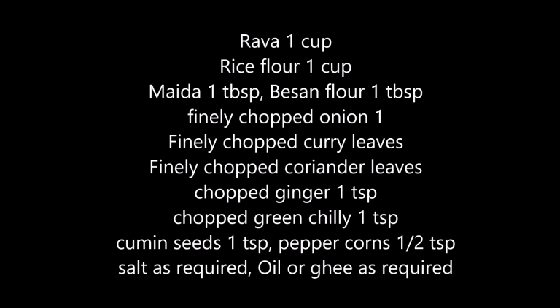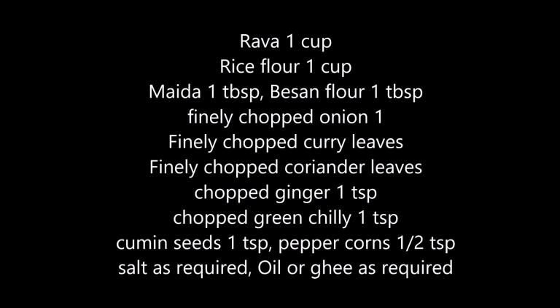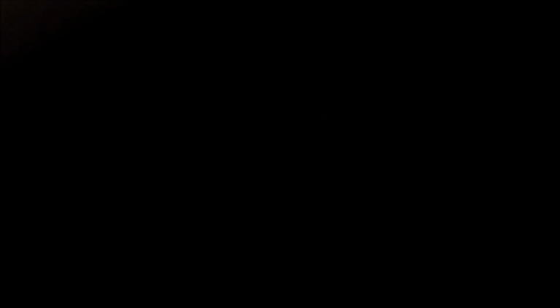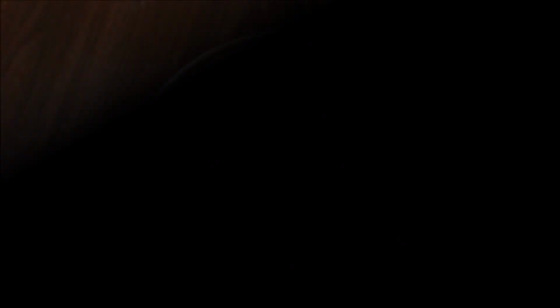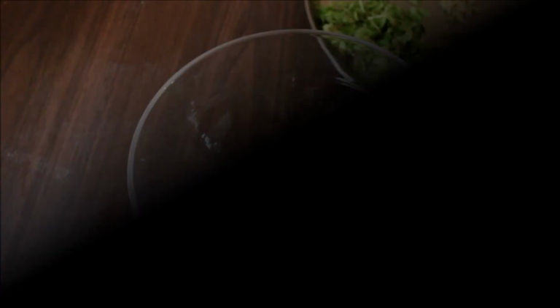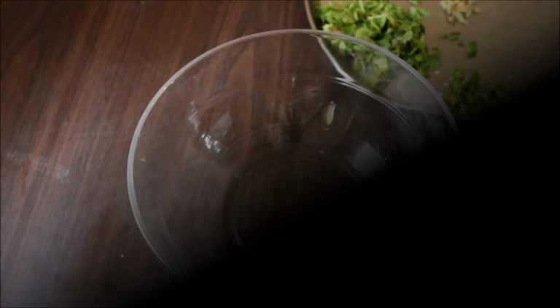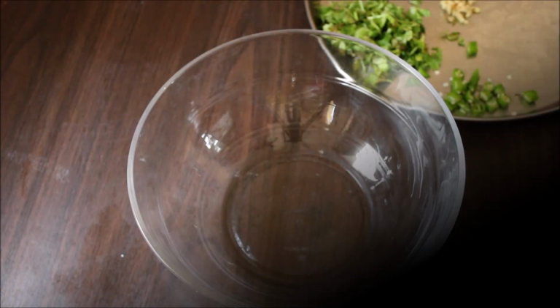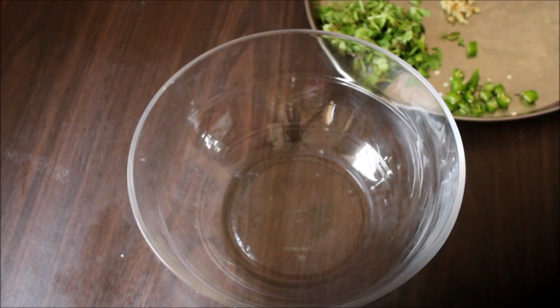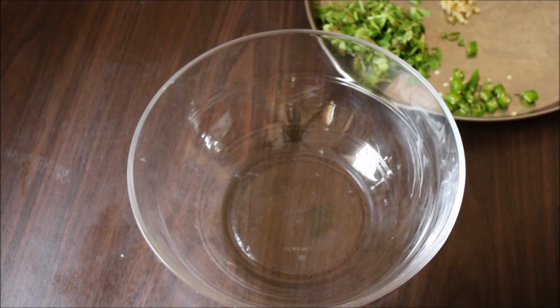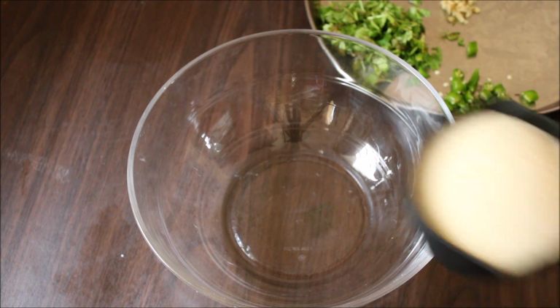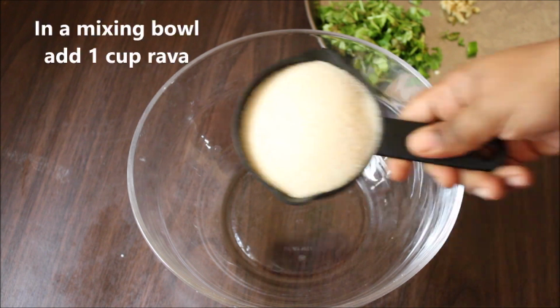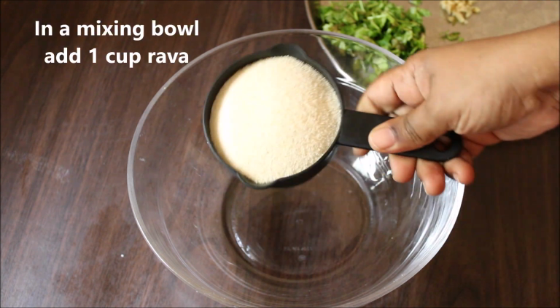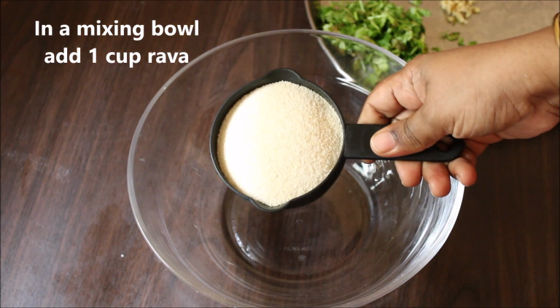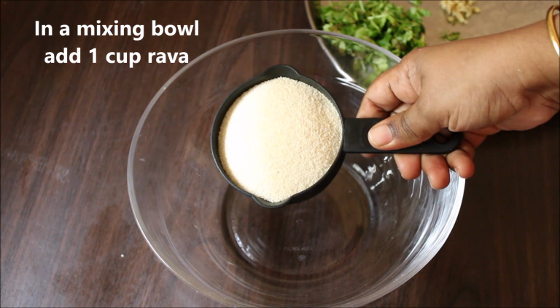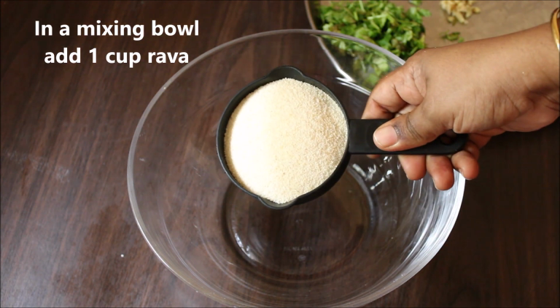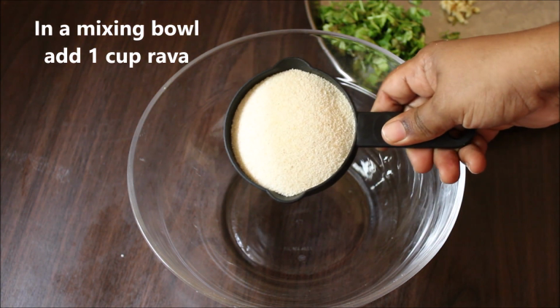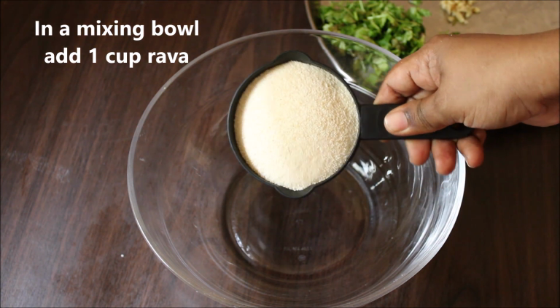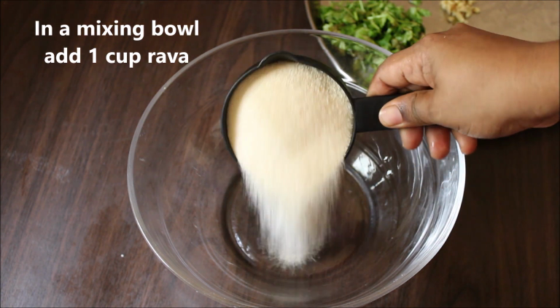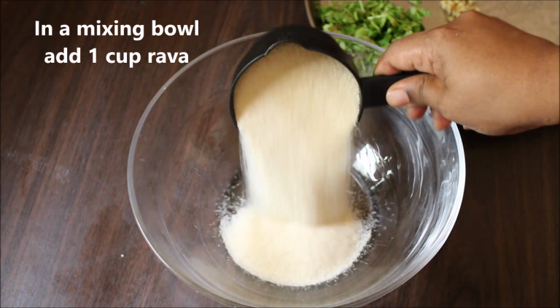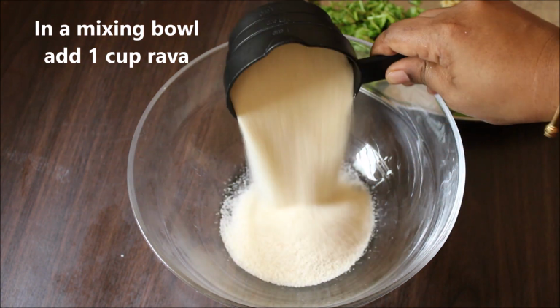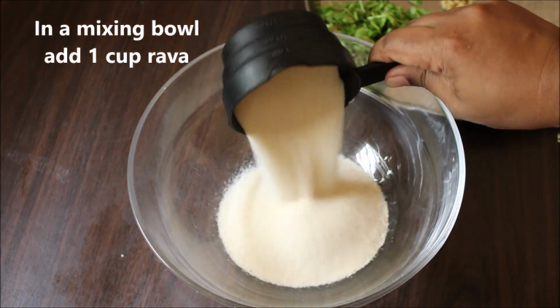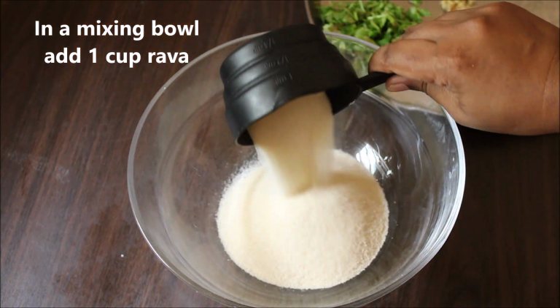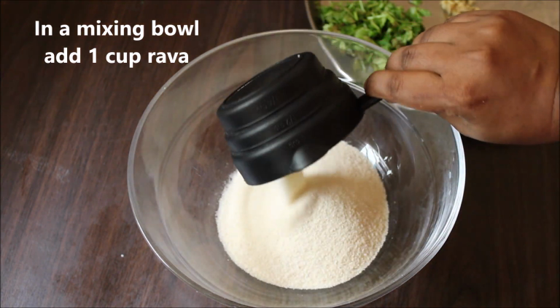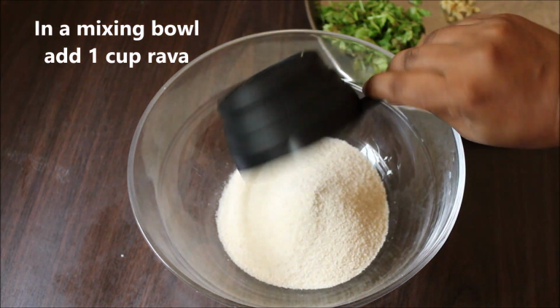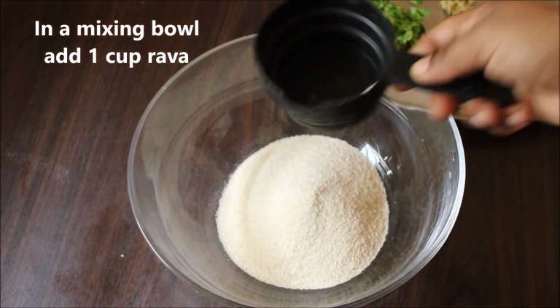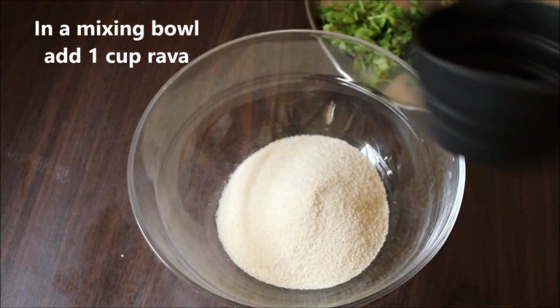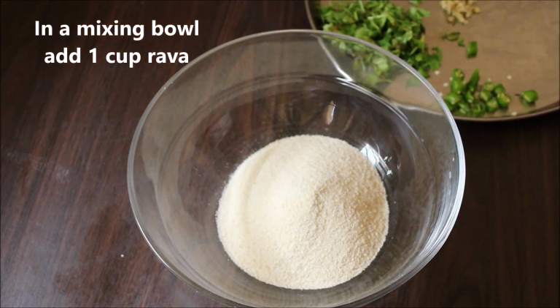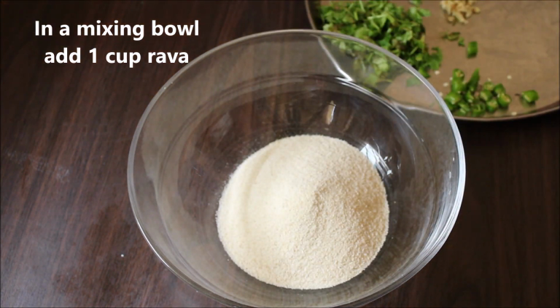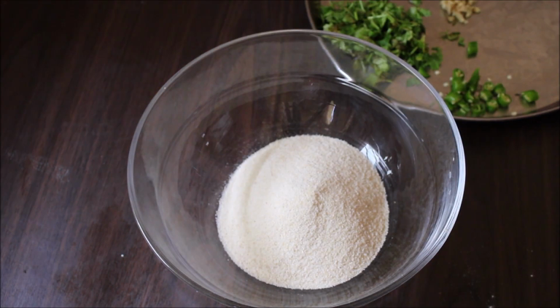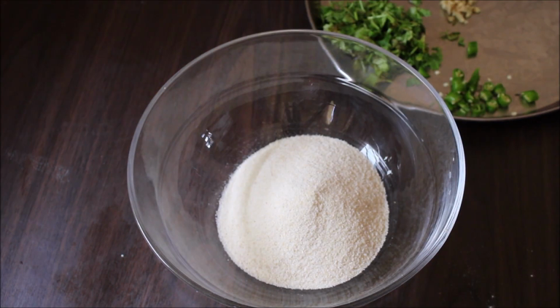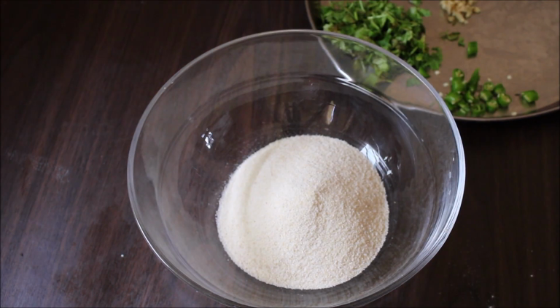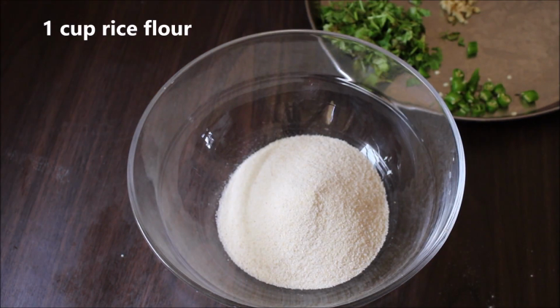Now let's use a mixing bowl. In this bowl, add 1 cup of rava and 1 cup of rice flour.